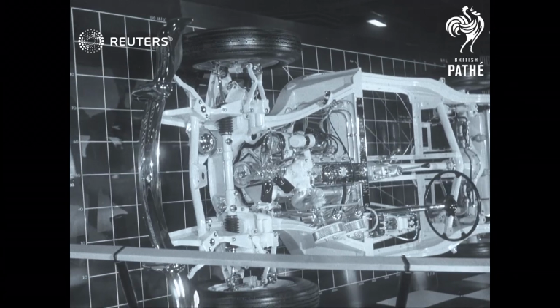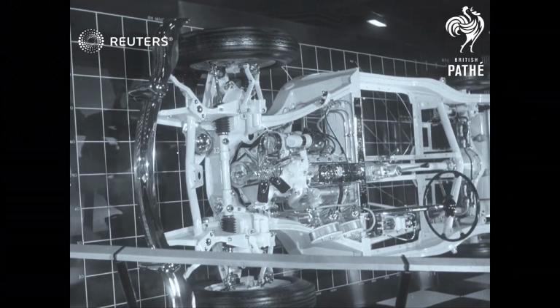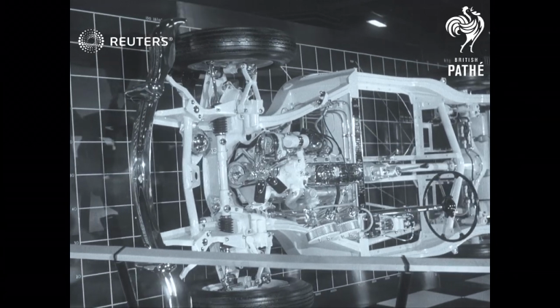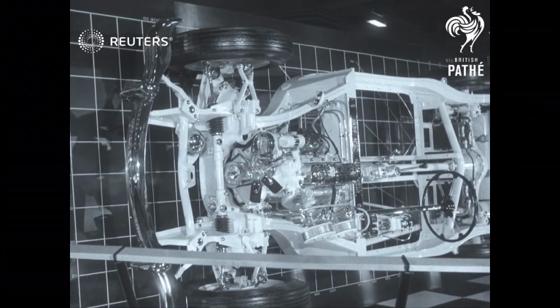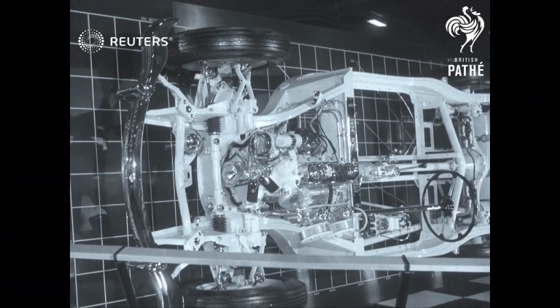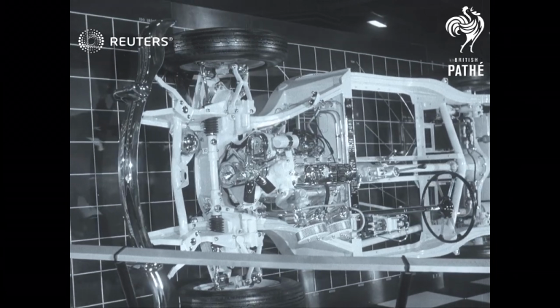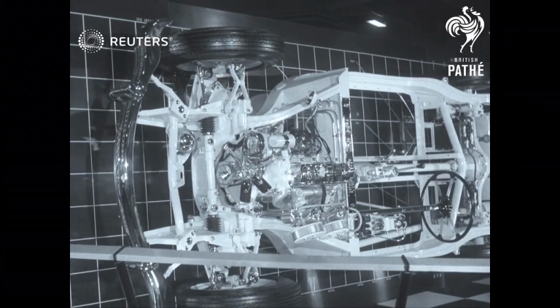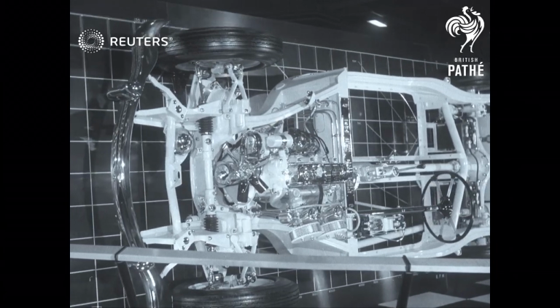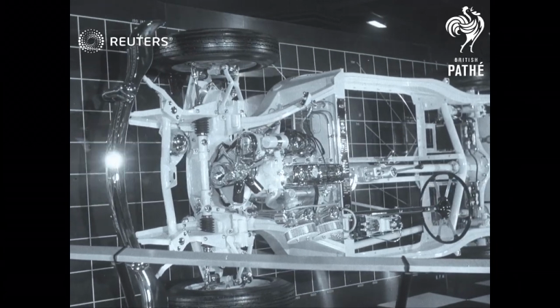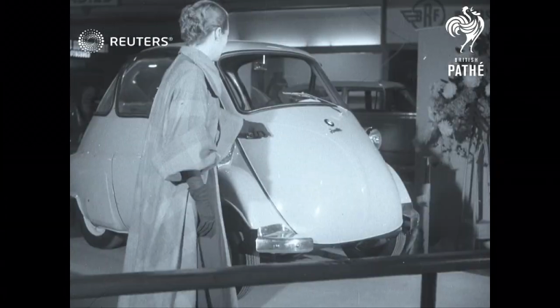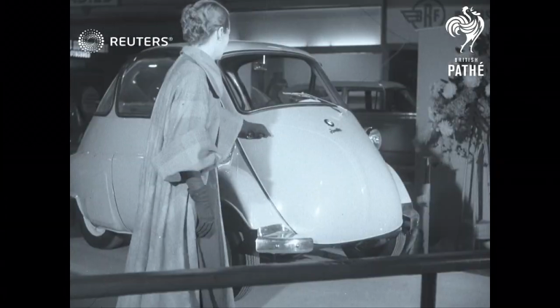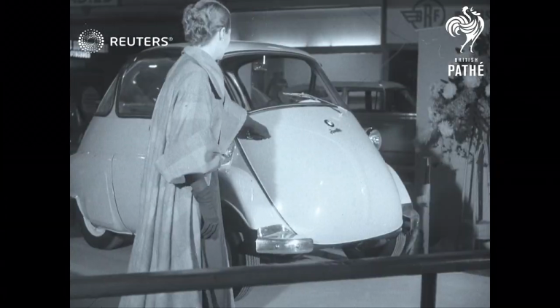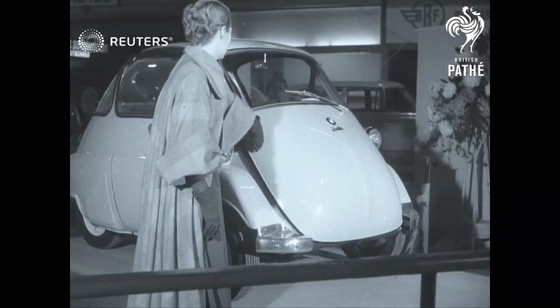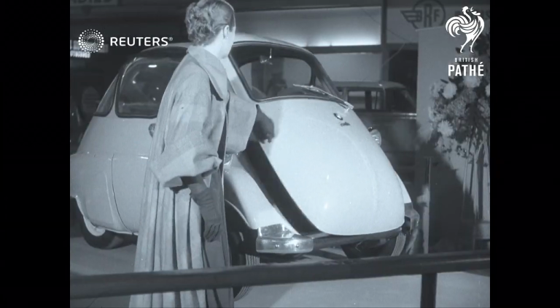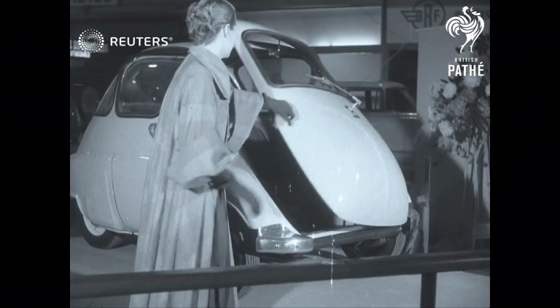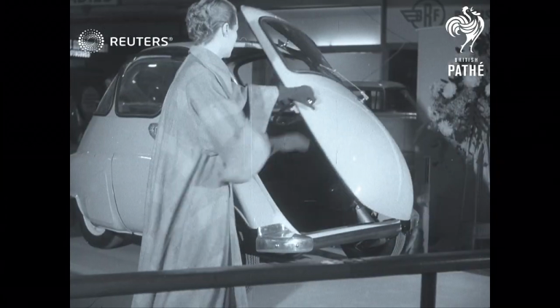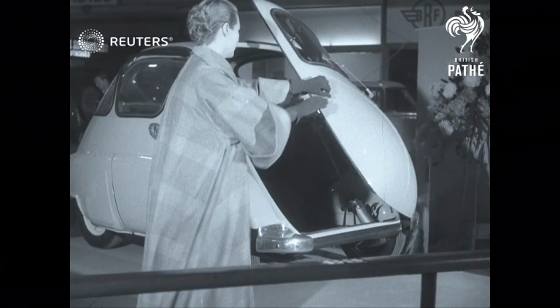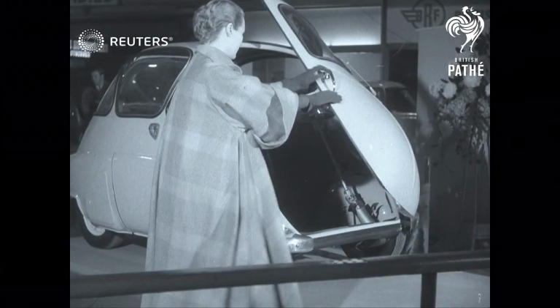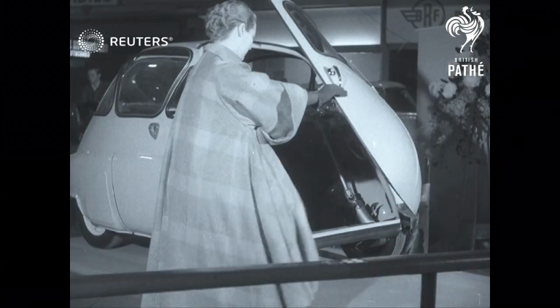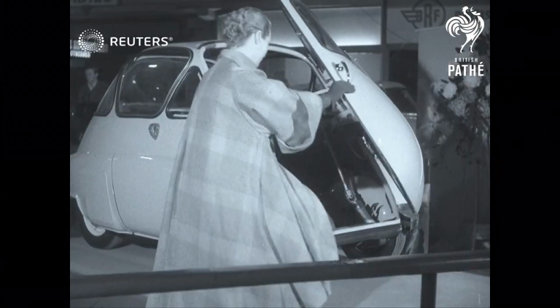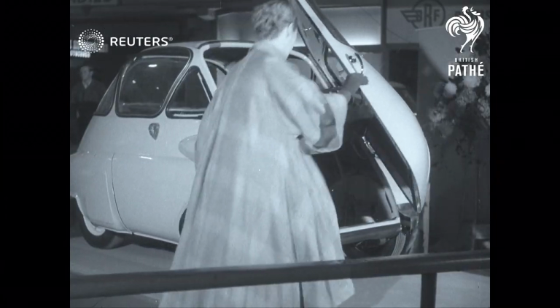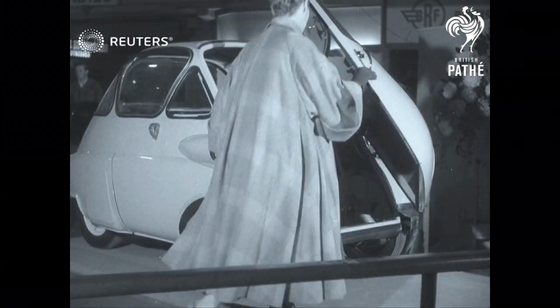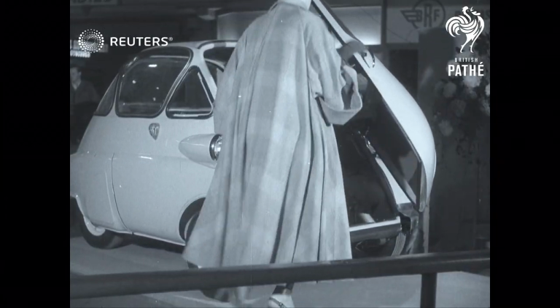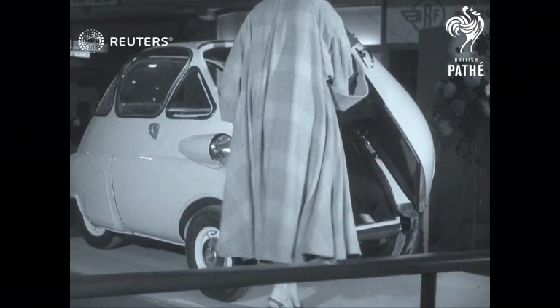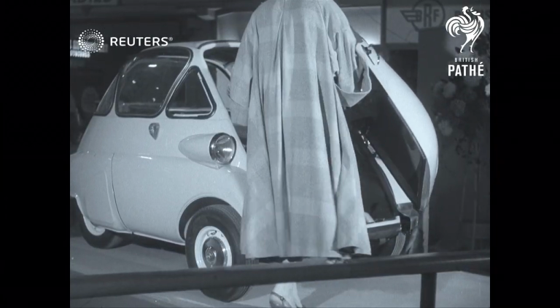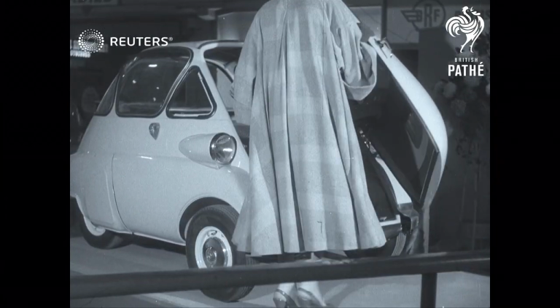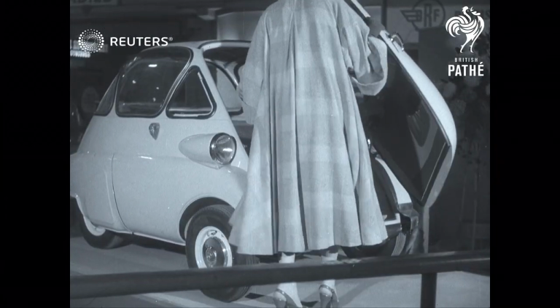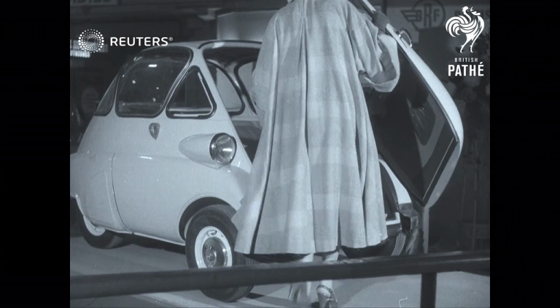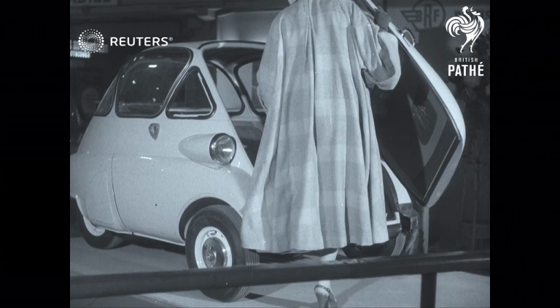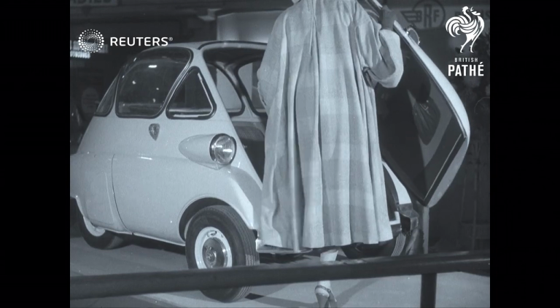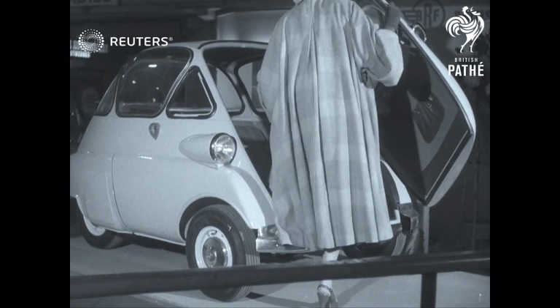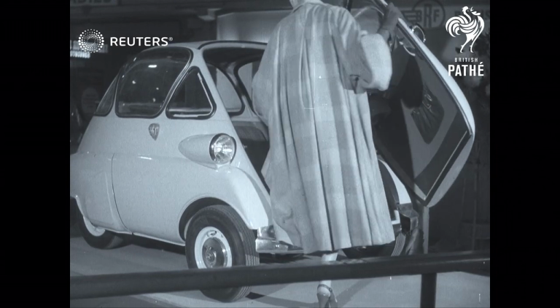One of the least expensive is the little Isetta, with a novel idea in doors. It's said to do more than 50 miles to the gallon.